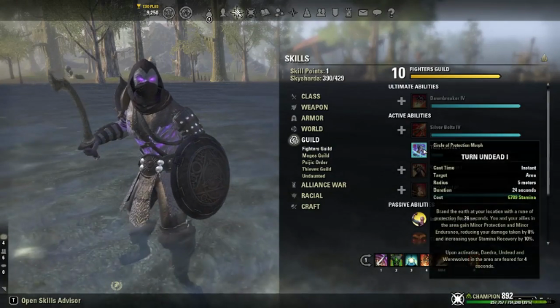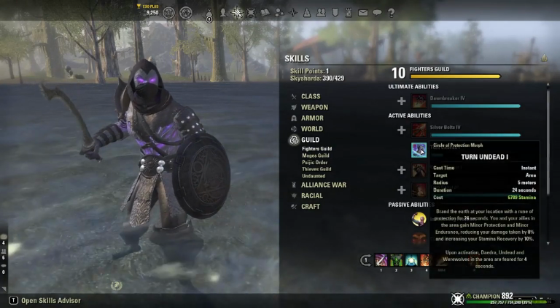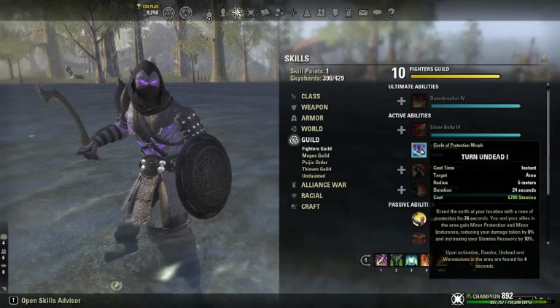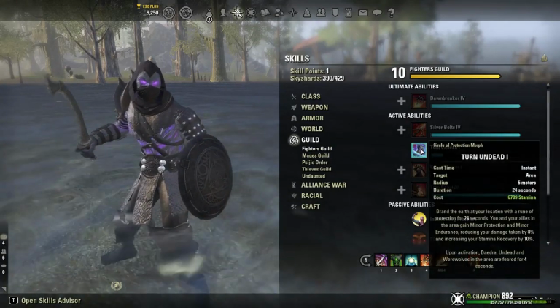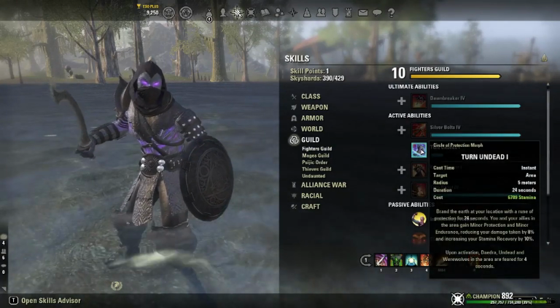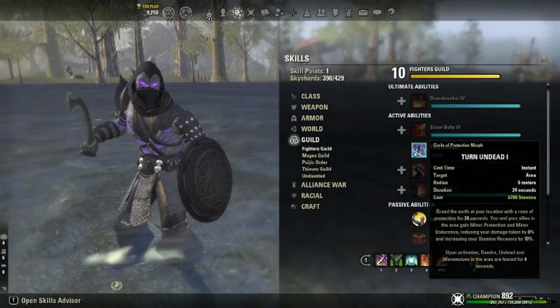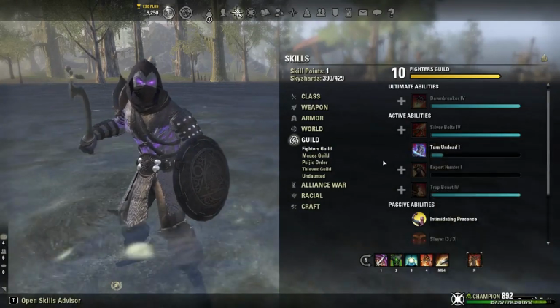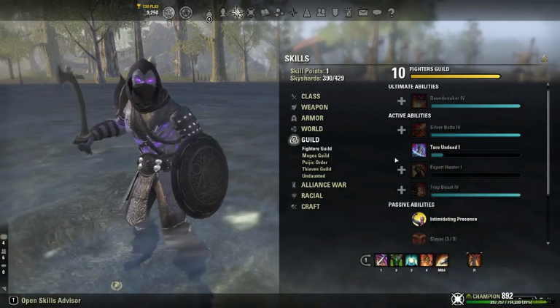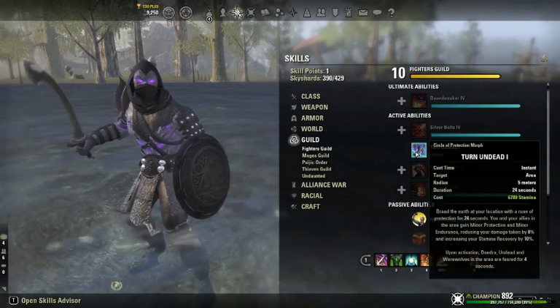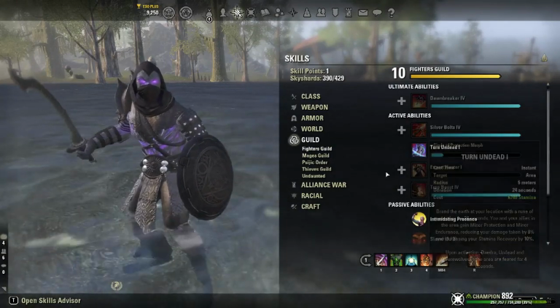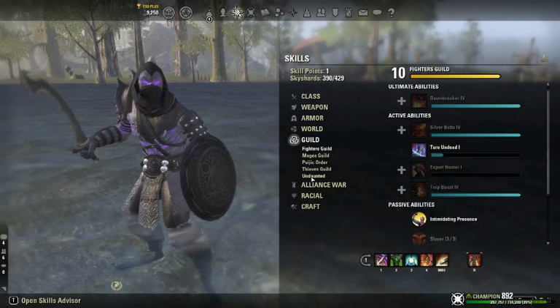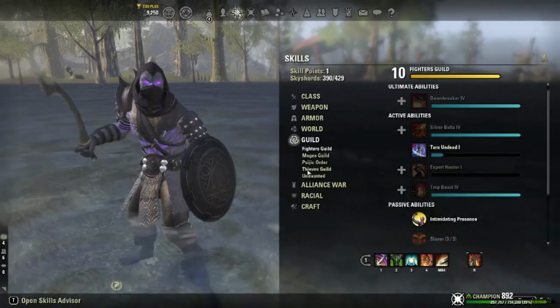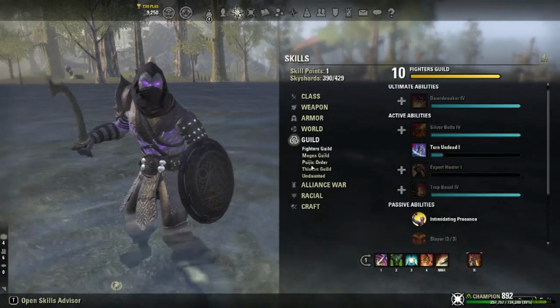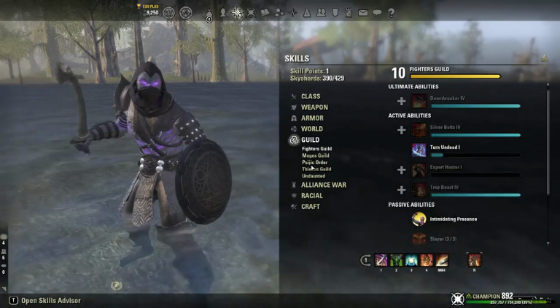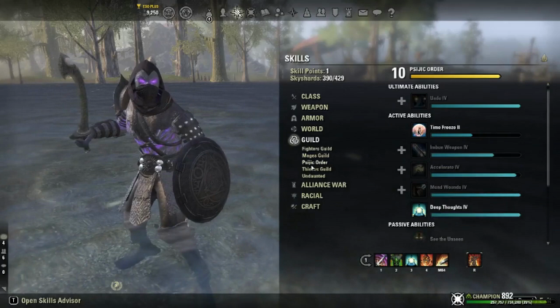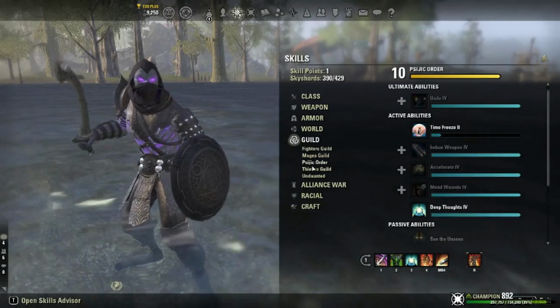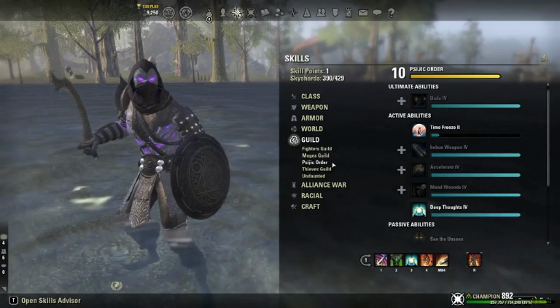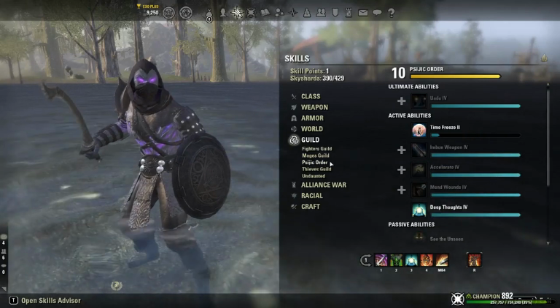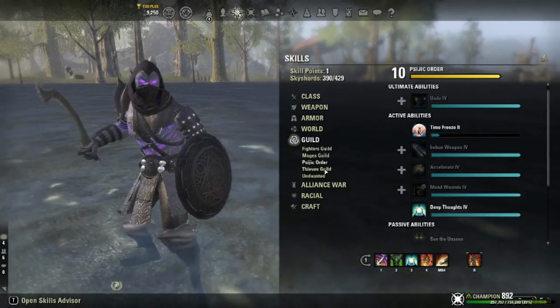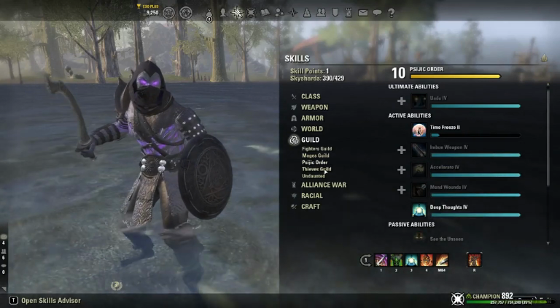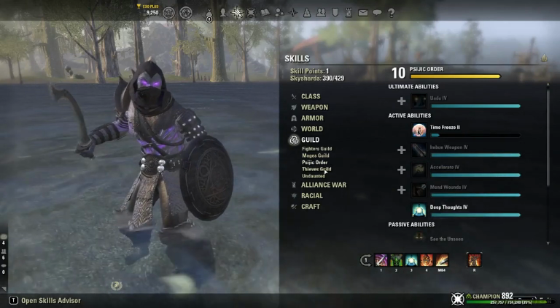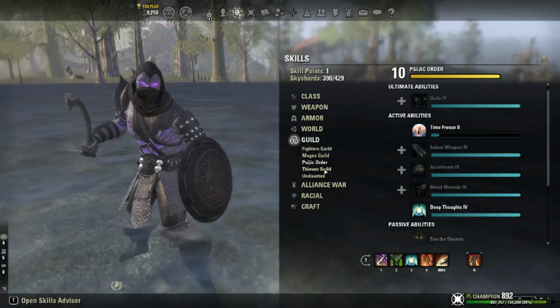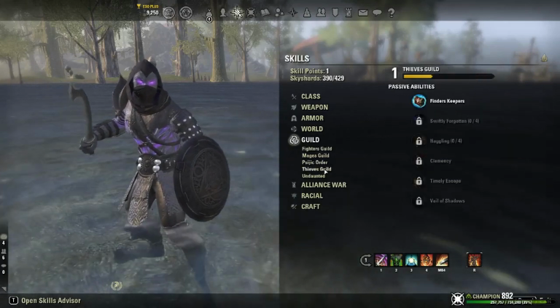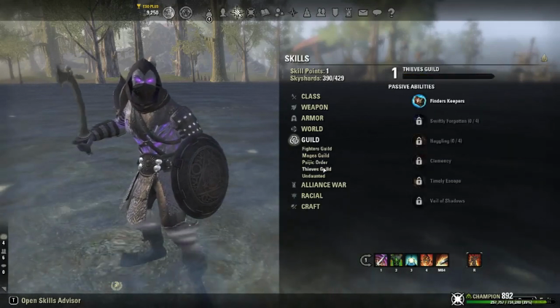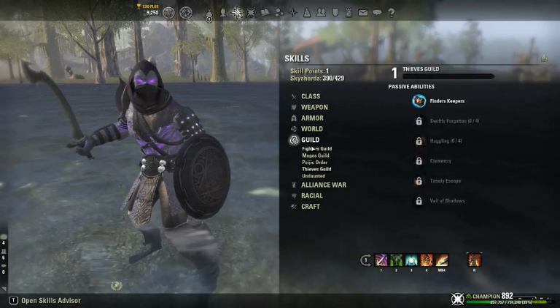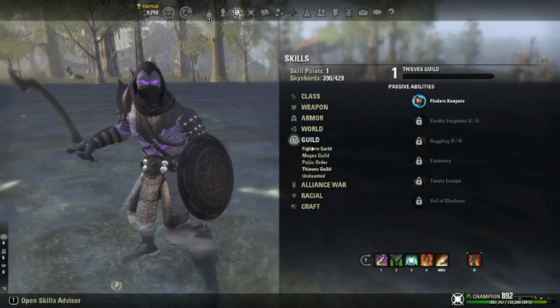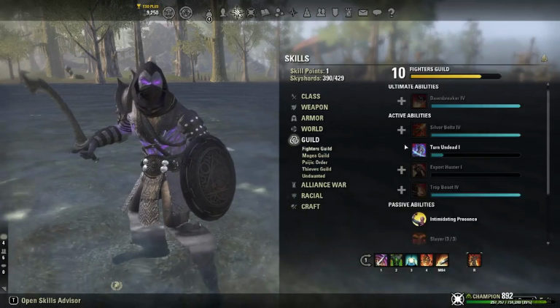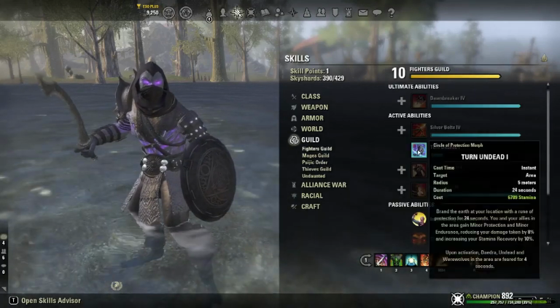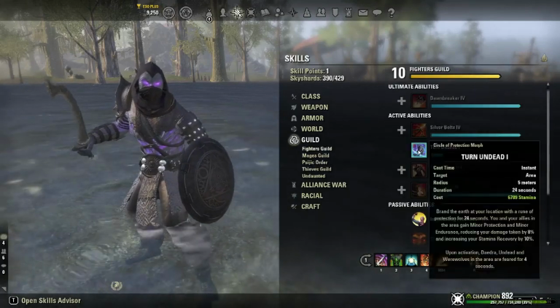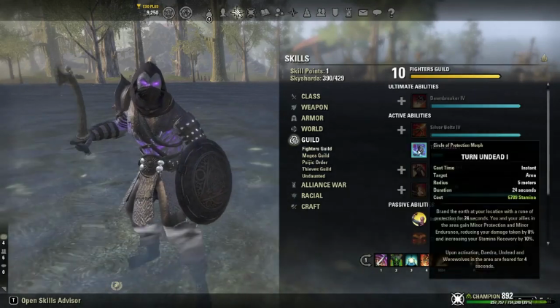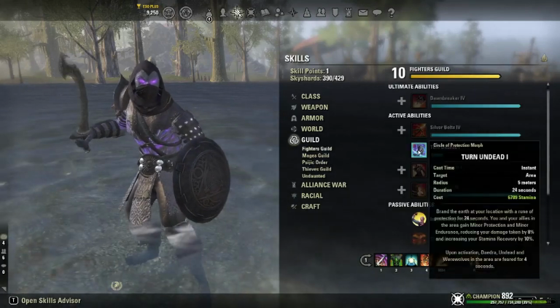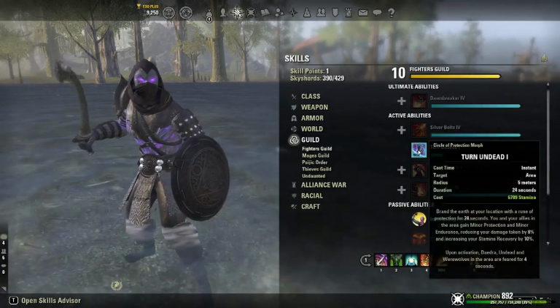I wouldn't worry about using Turning Tide either — it's a huge stance that takes away a lot of stamina, and you're constantly moving so being in a 5-meter area is impractical.